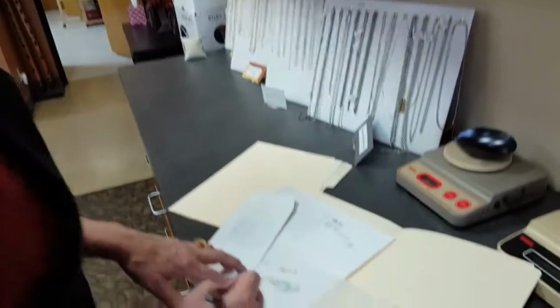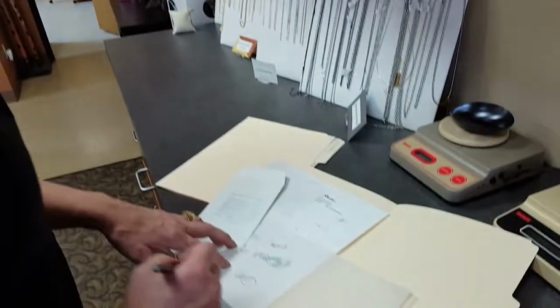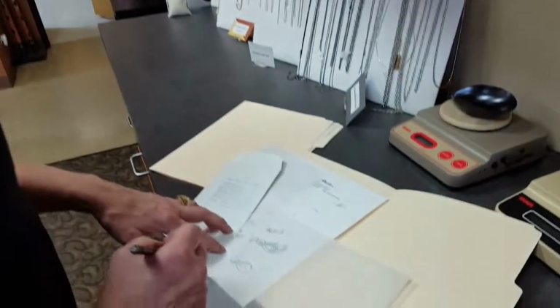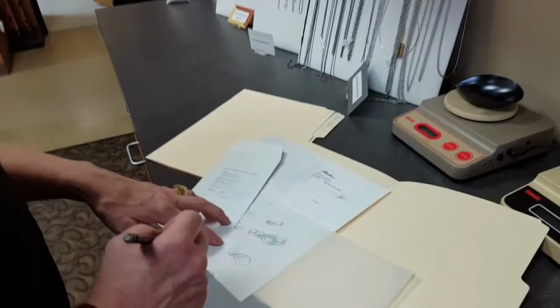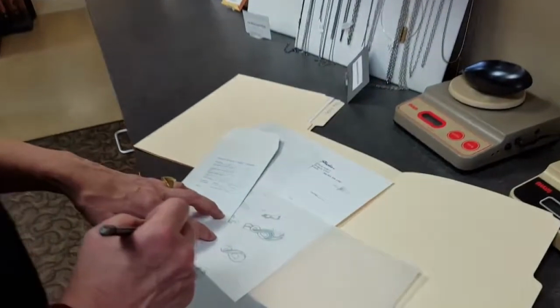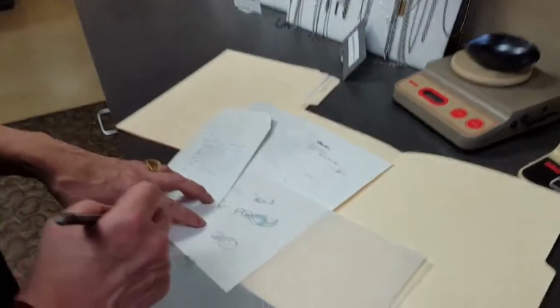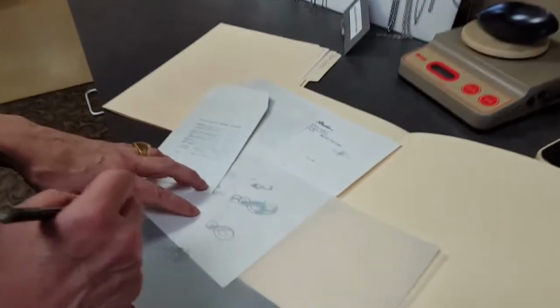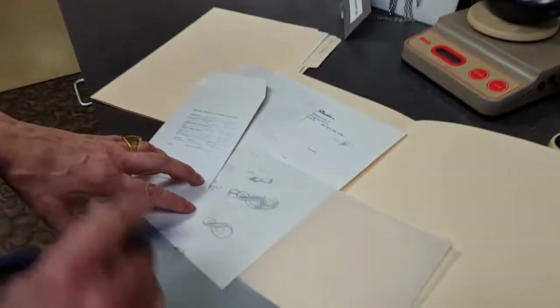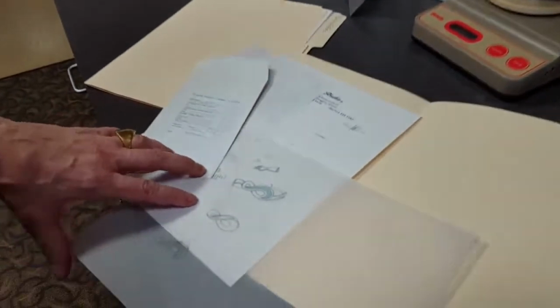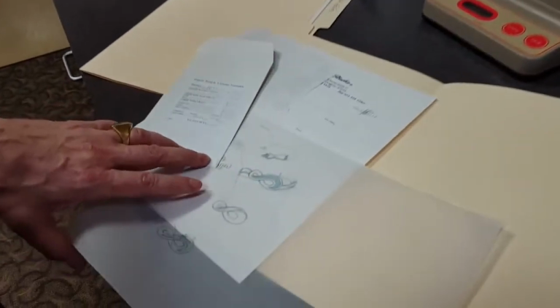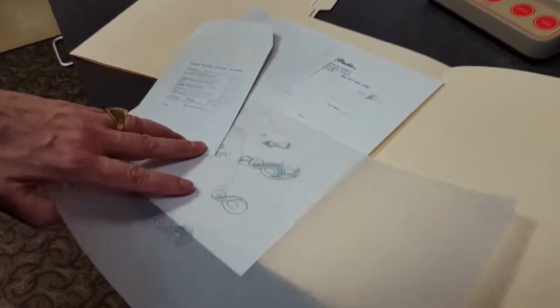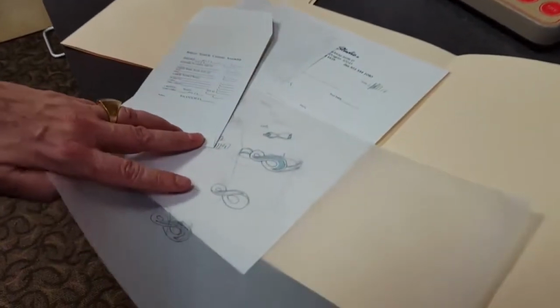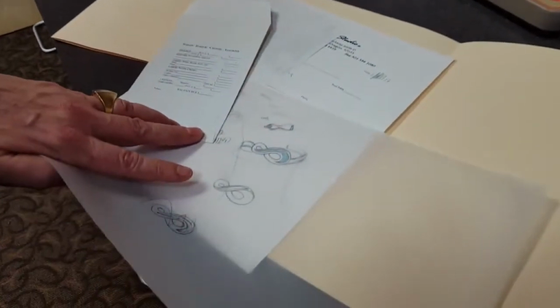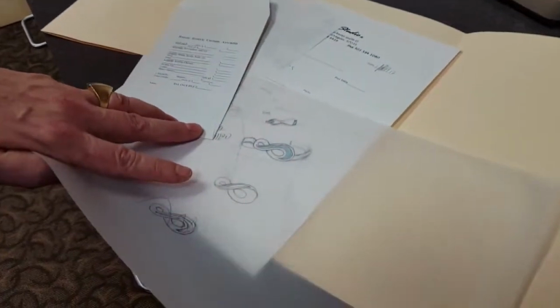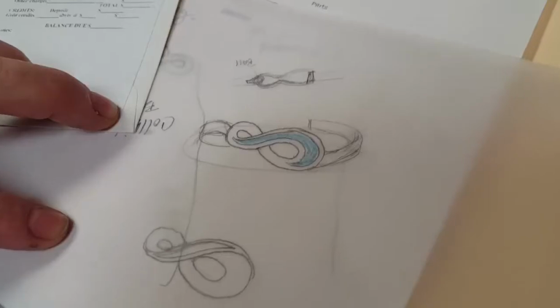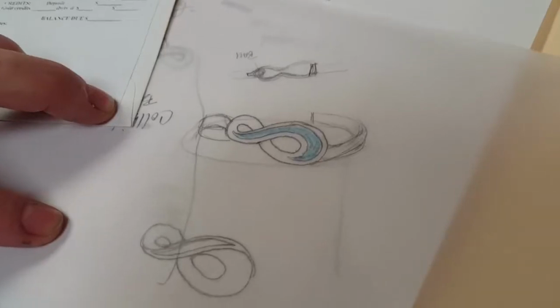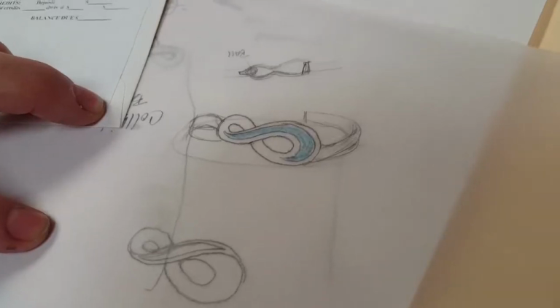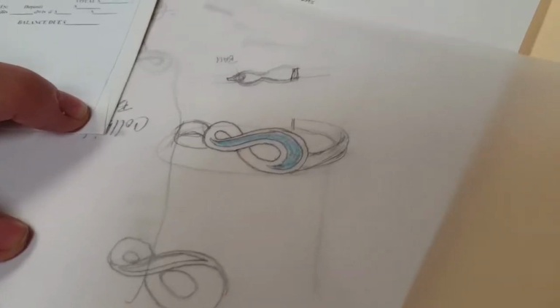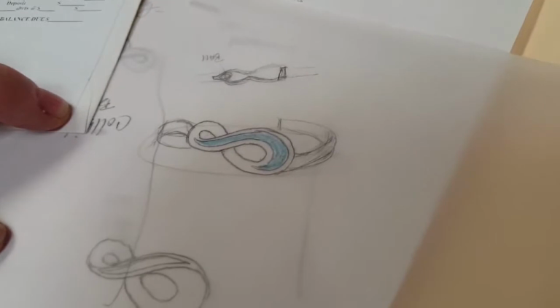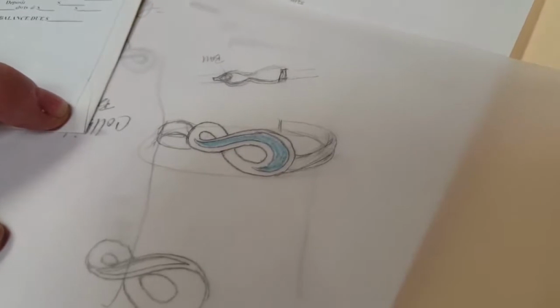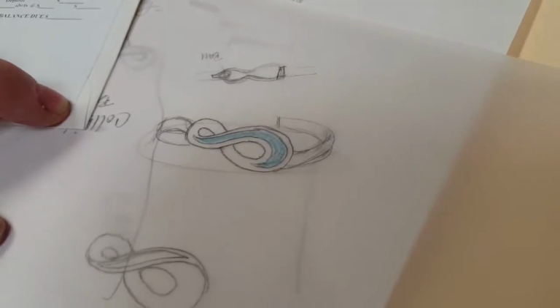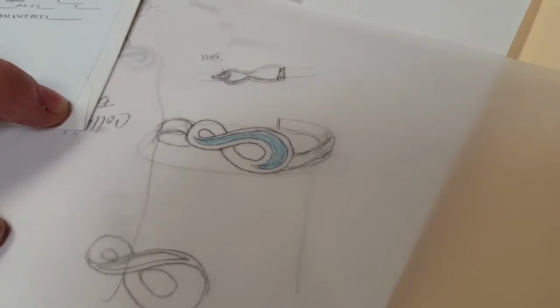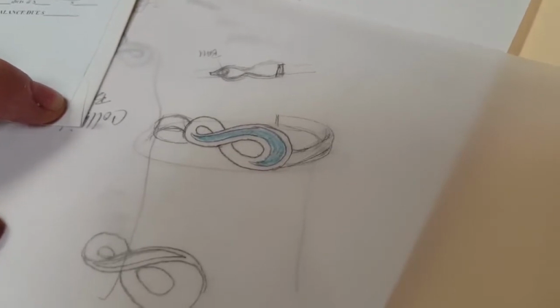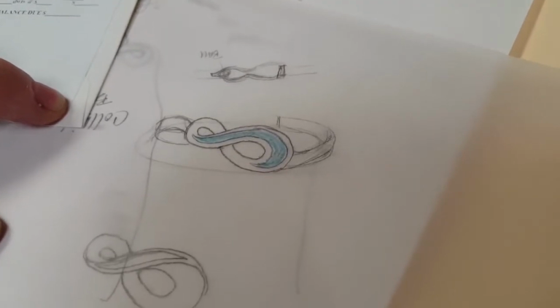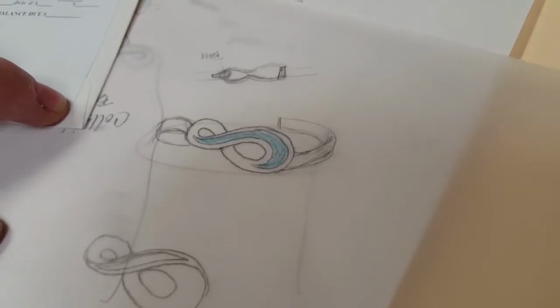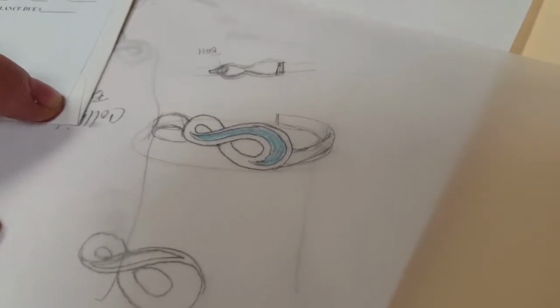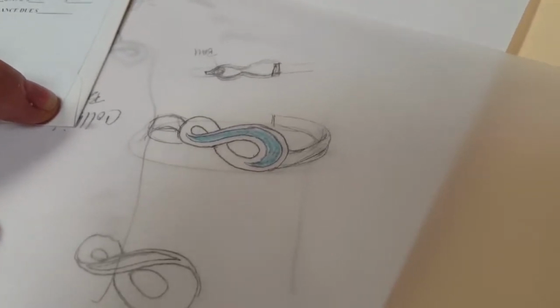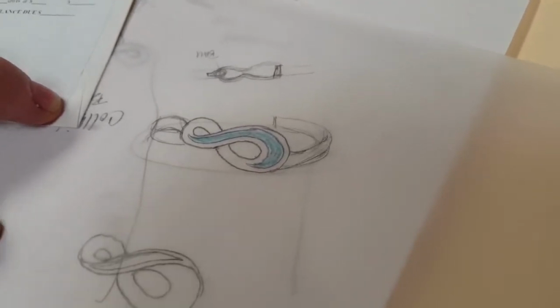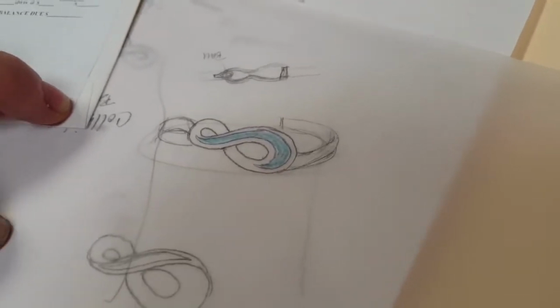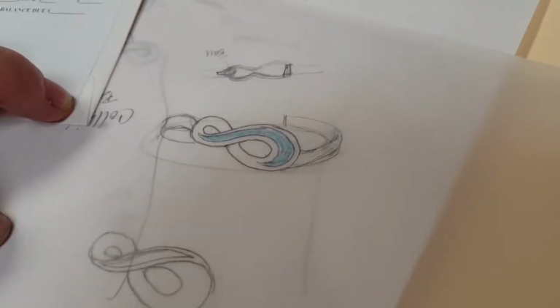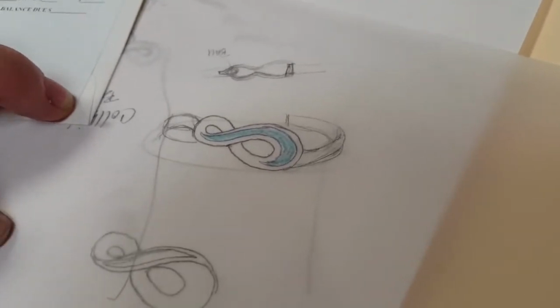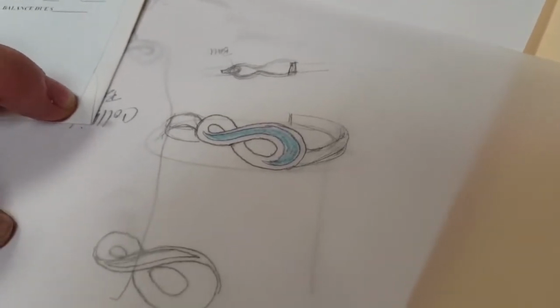I'm making a bracelet. The blue is inlaid turquoise. It's going to be a sterling silver bracelet.